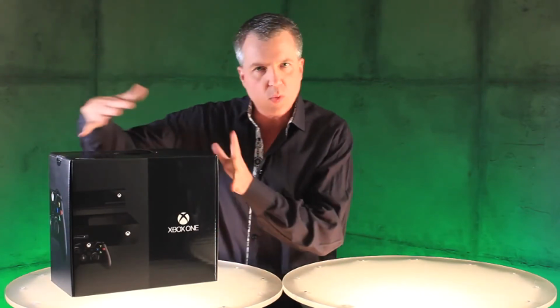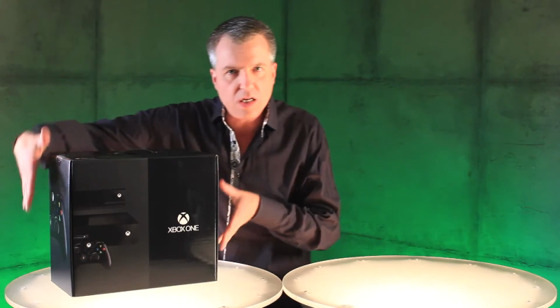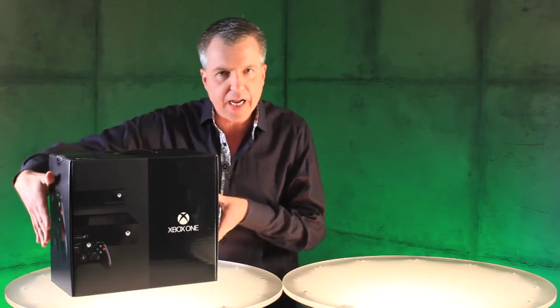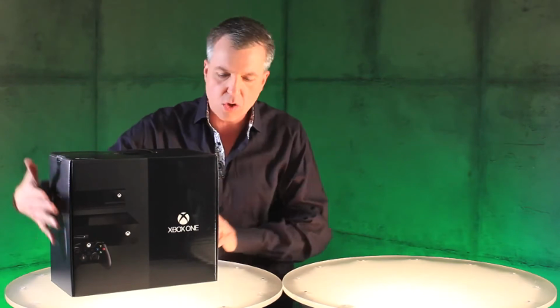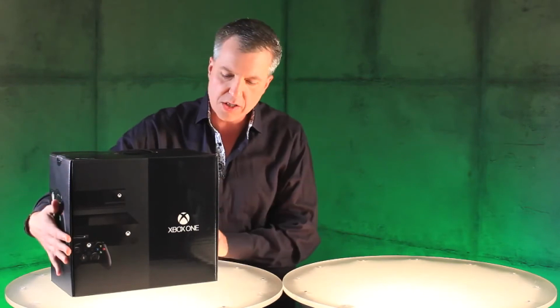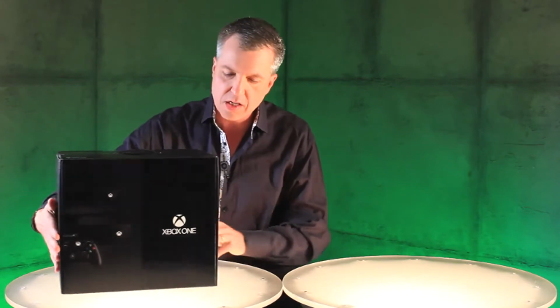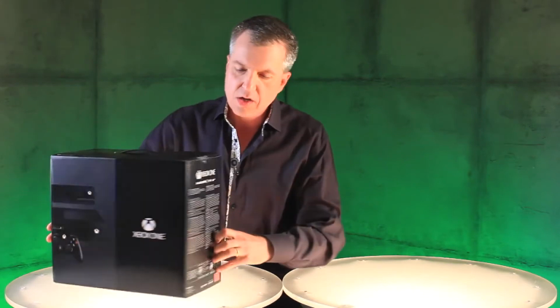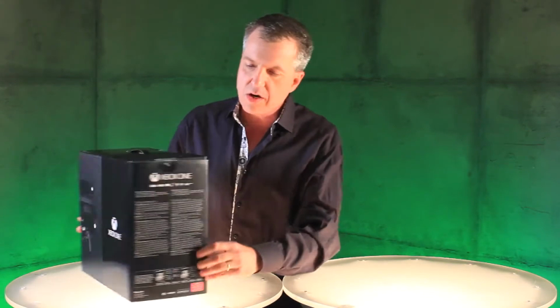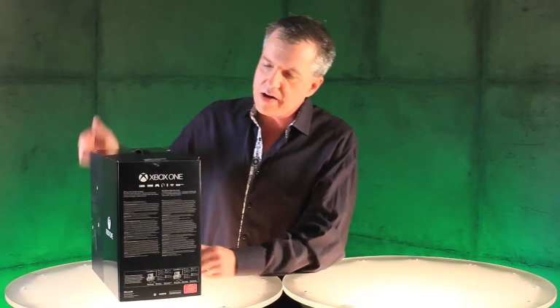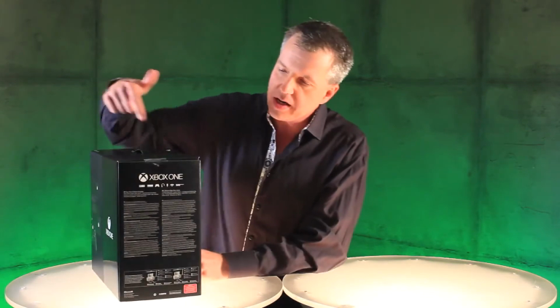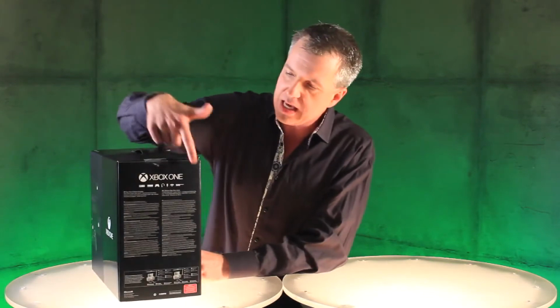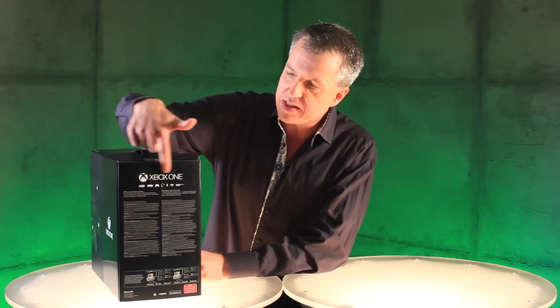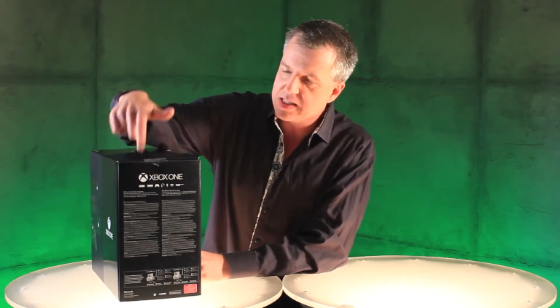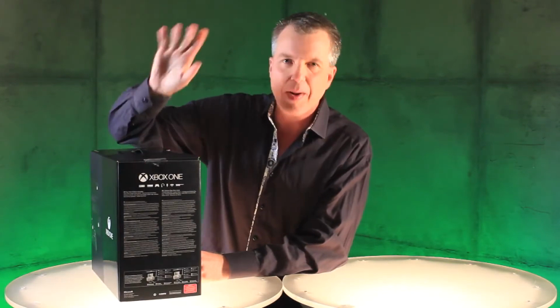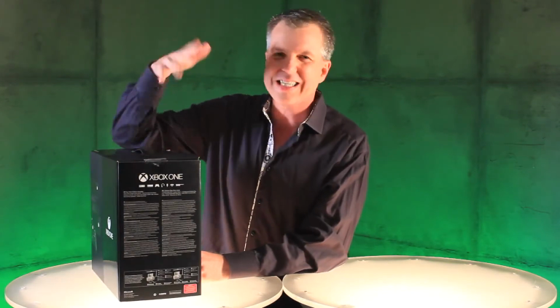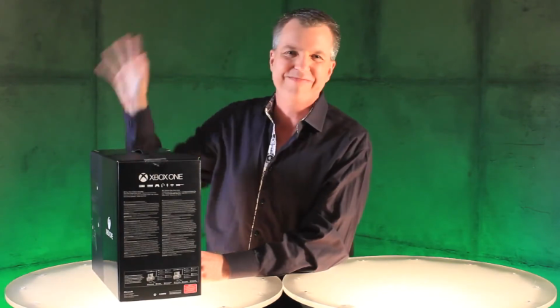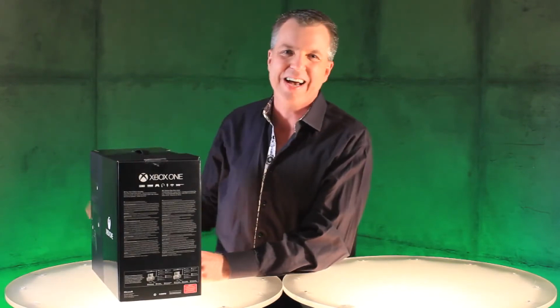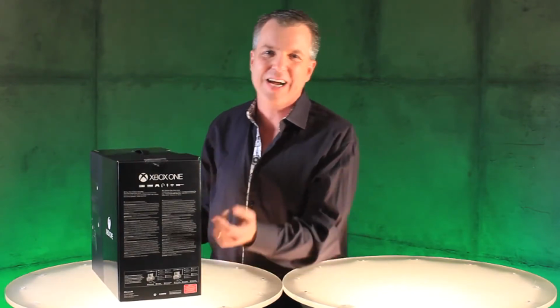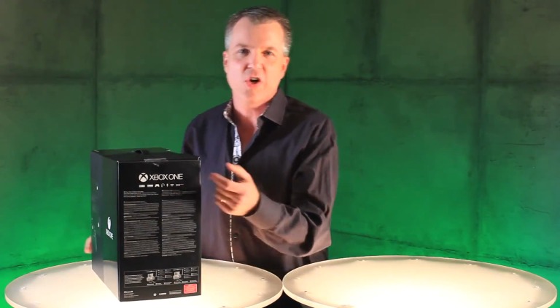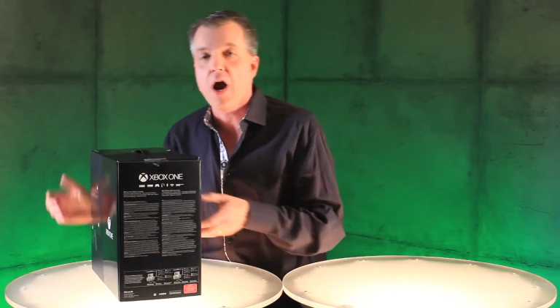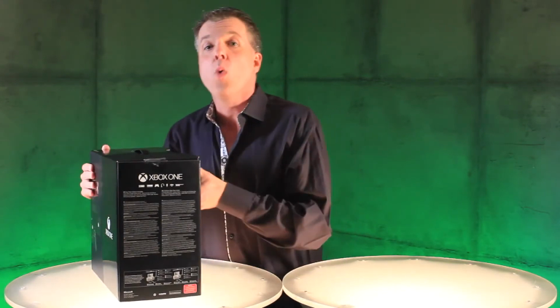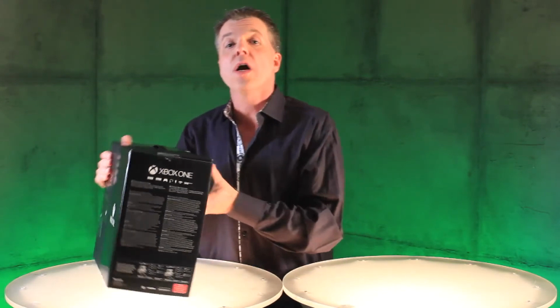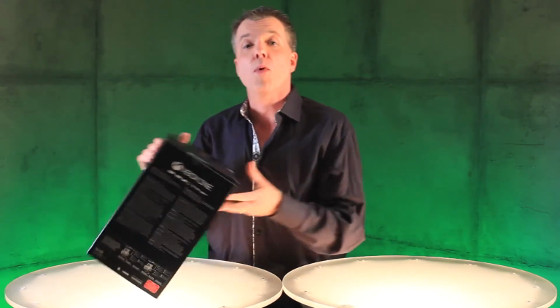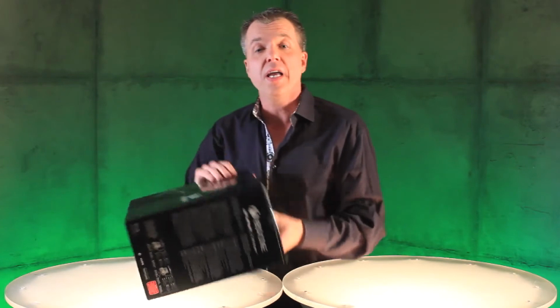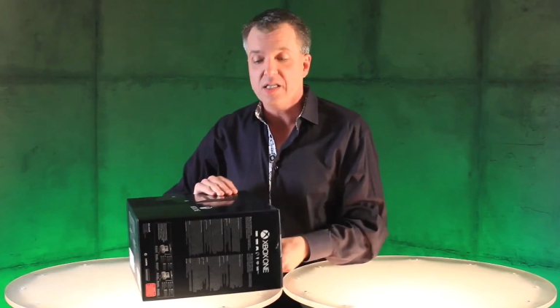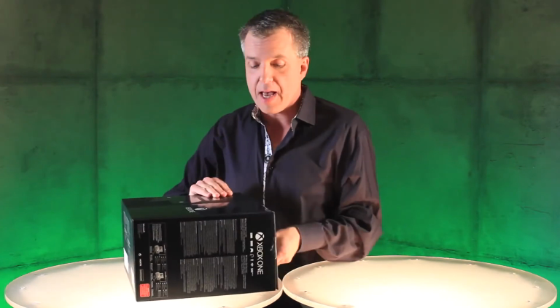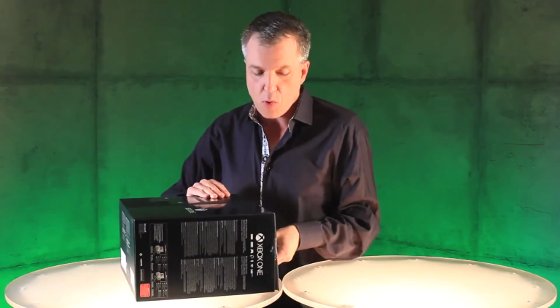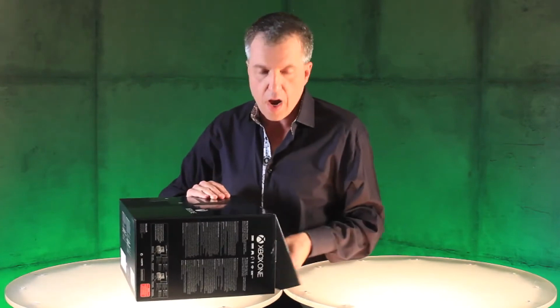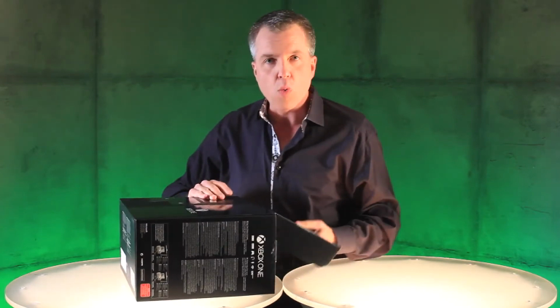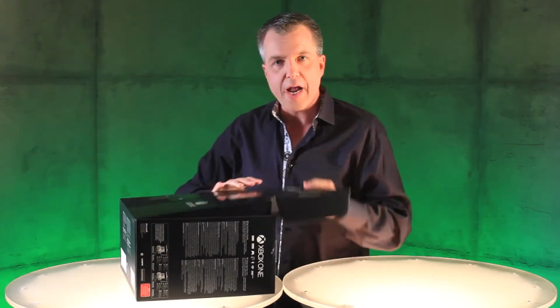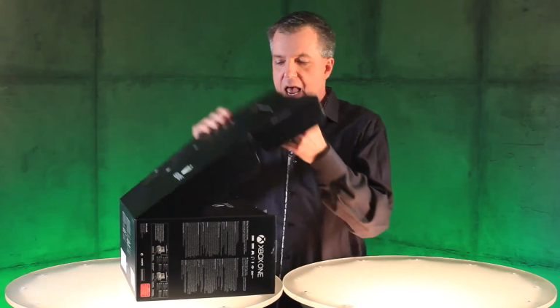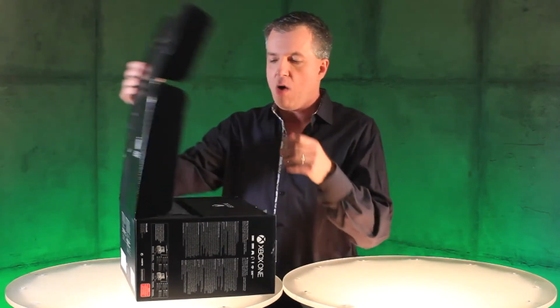So this is what it looks like. It's gorgeous. Turn it around here — you can see everything that's in the box. We're going to break into this bad boy right now.